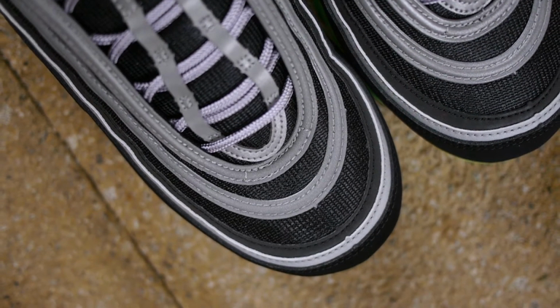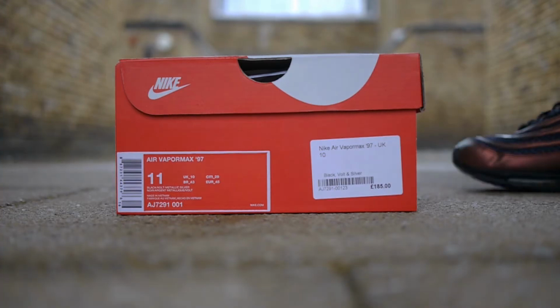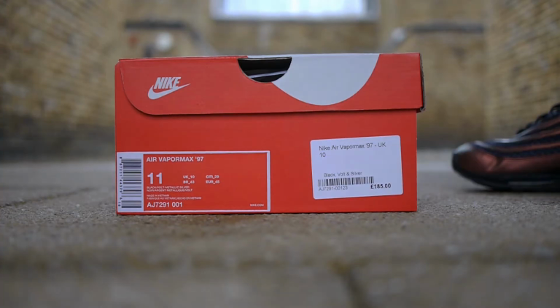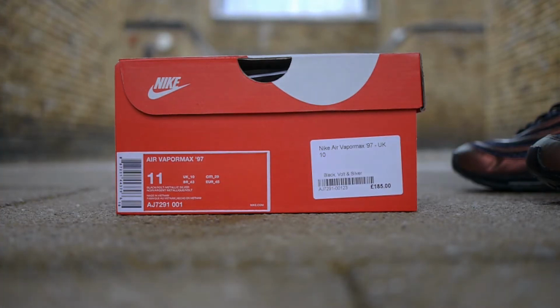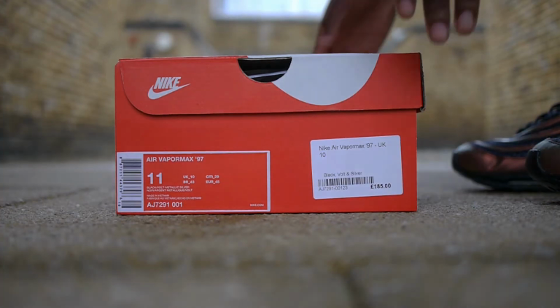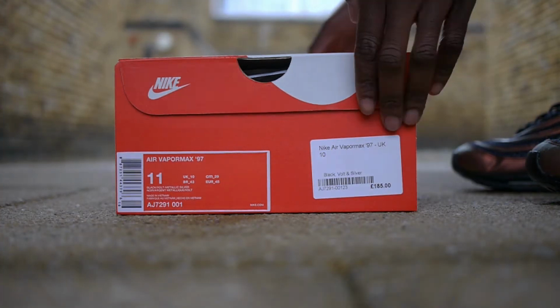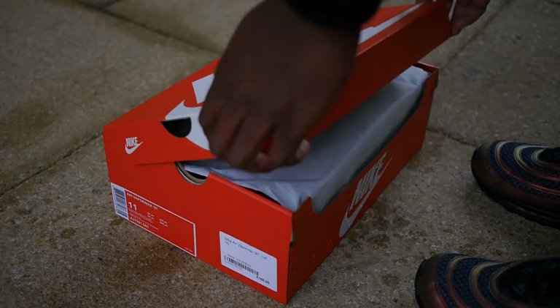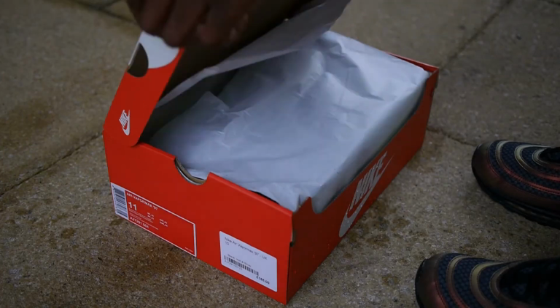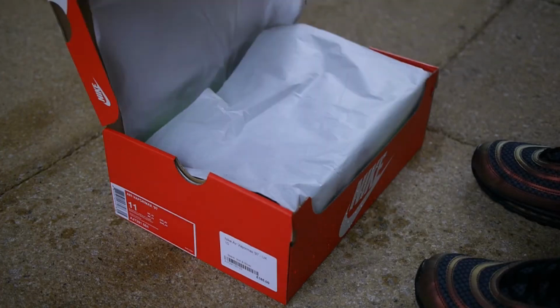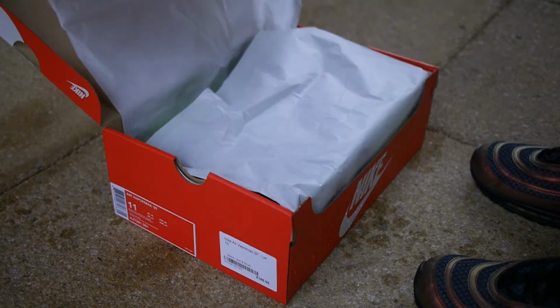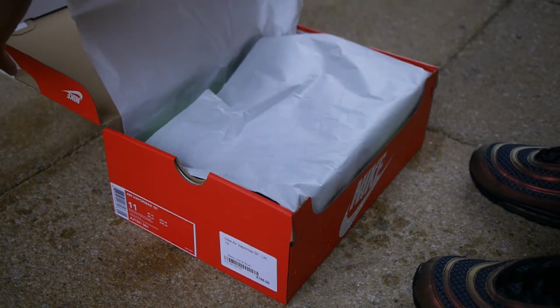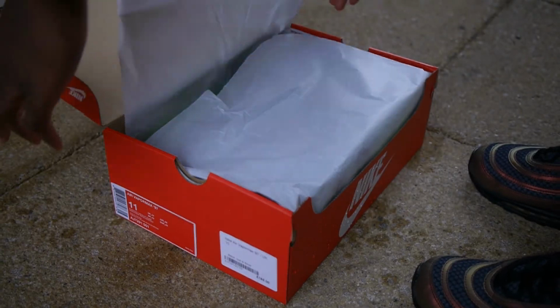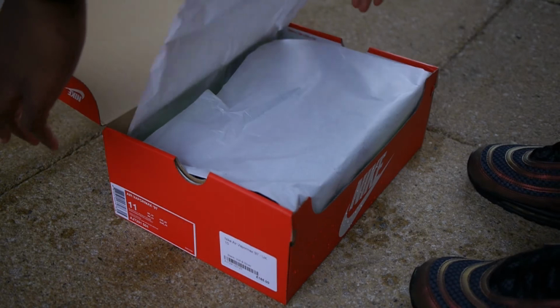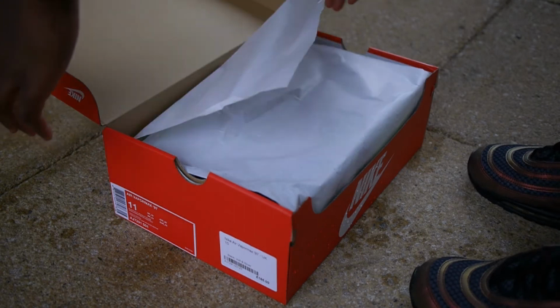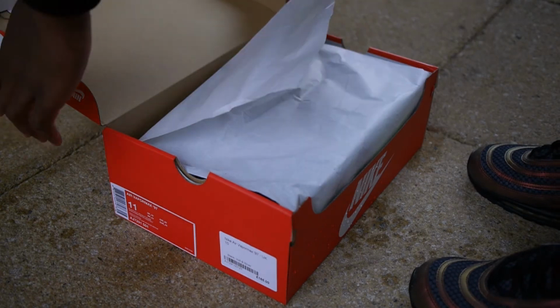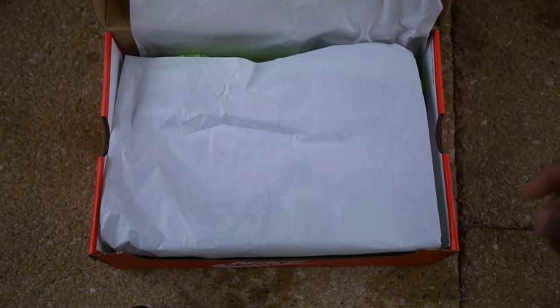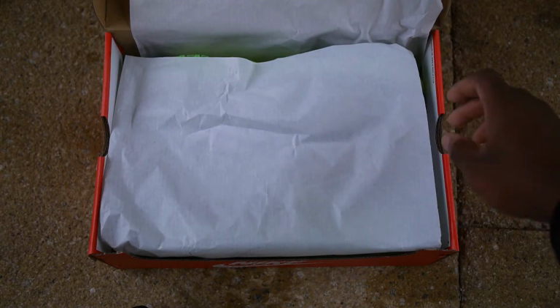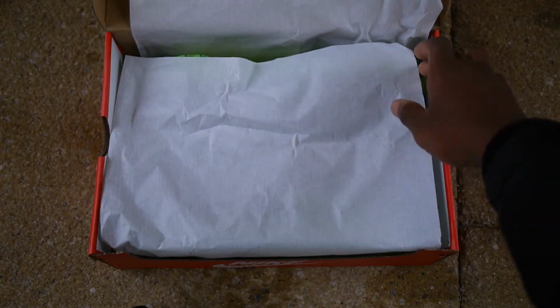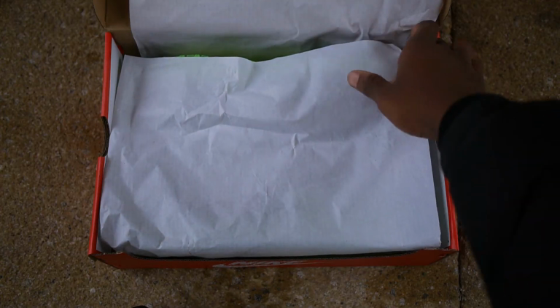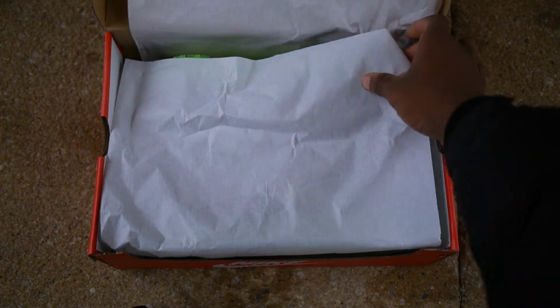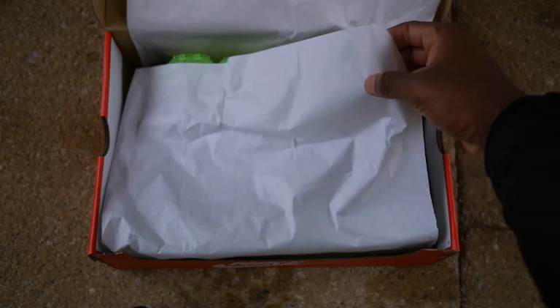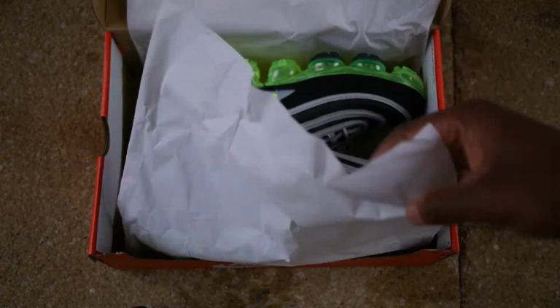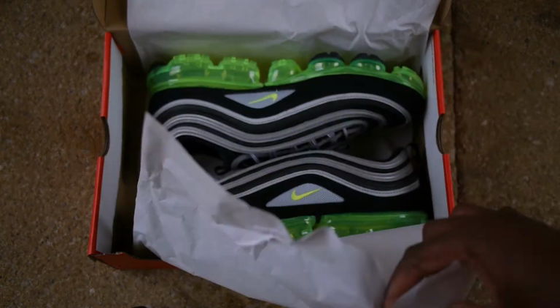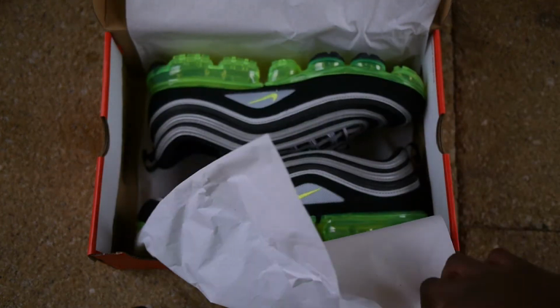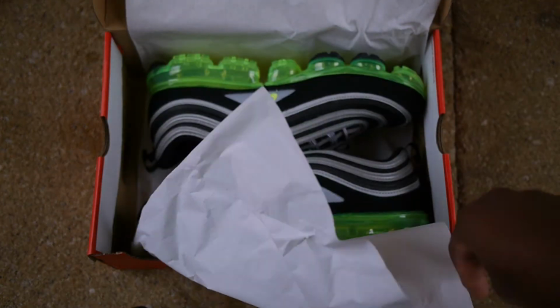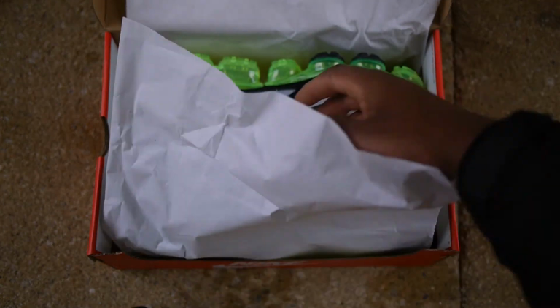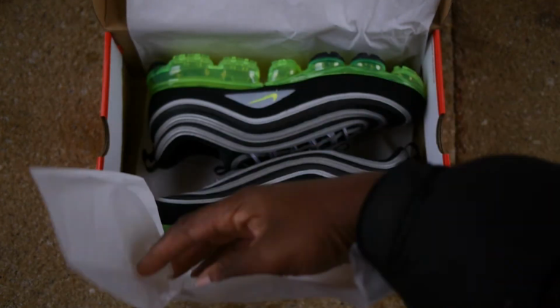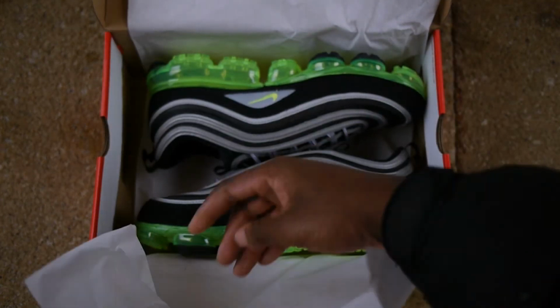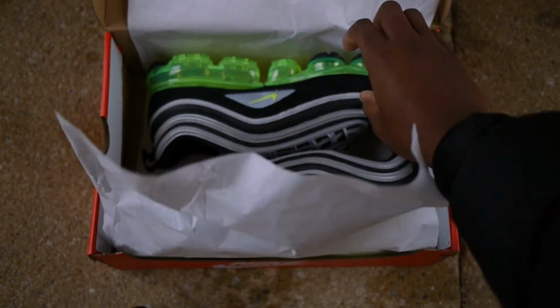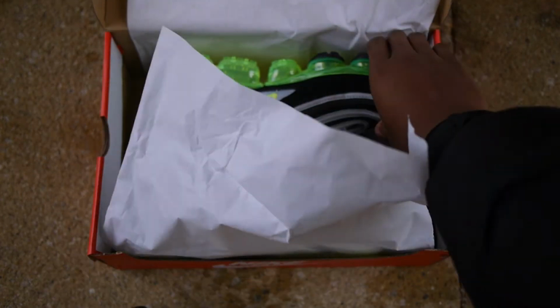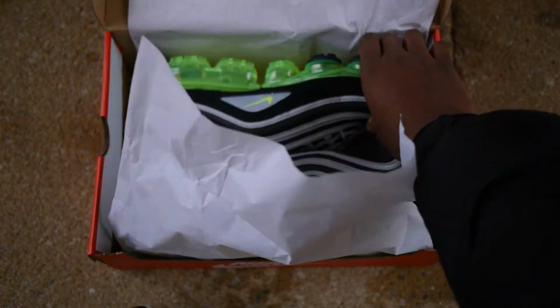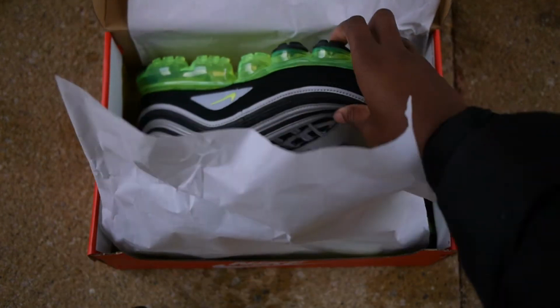It comes in your classic red Nike box, which was a bit disappointing, but we're not here for the box anyway, so let's get right into the shoes.